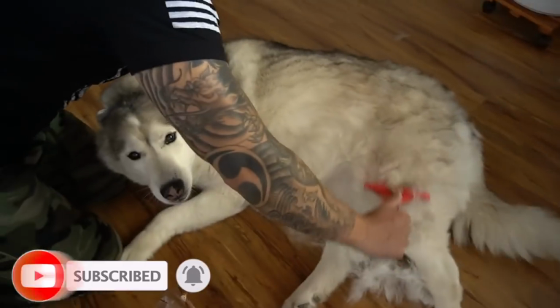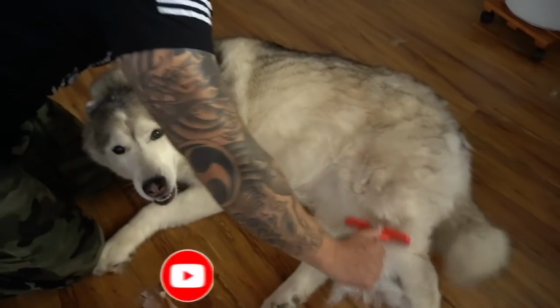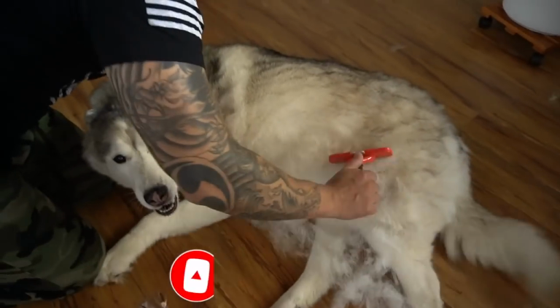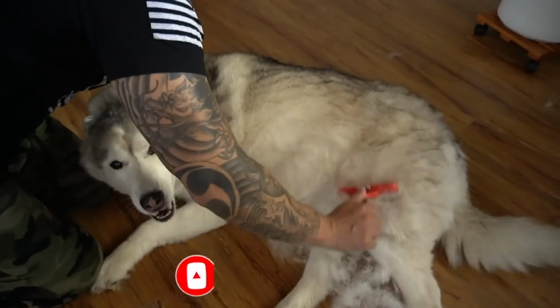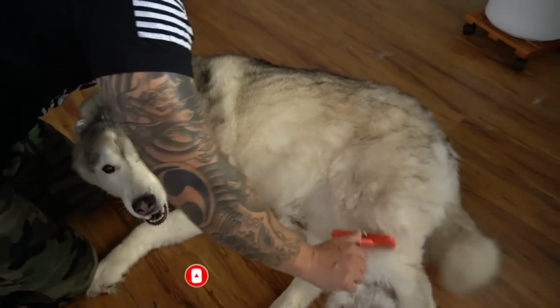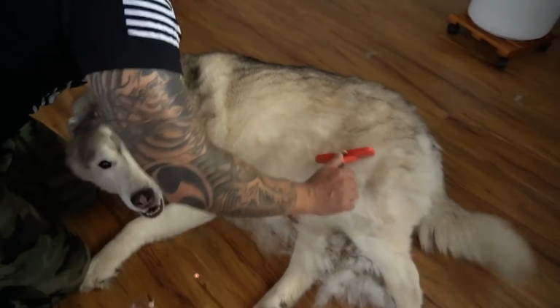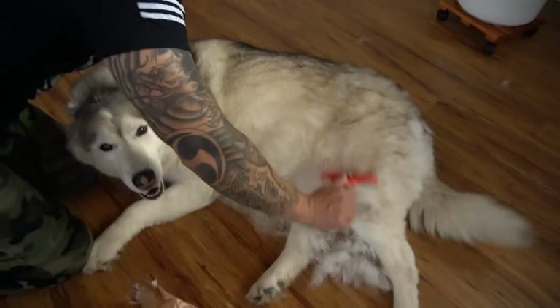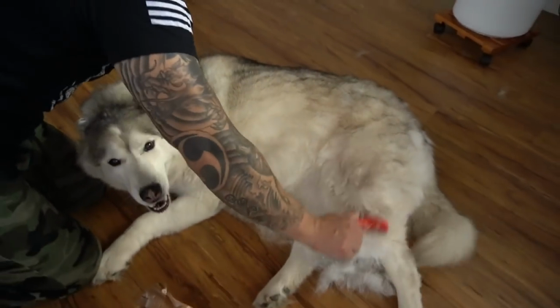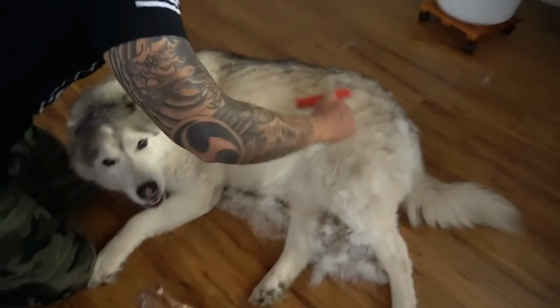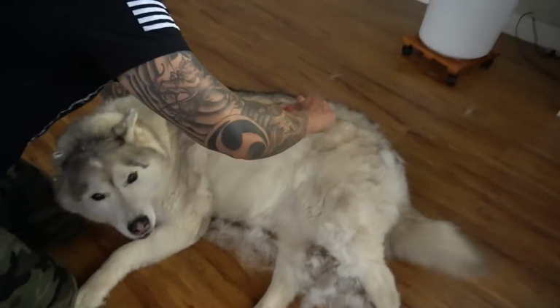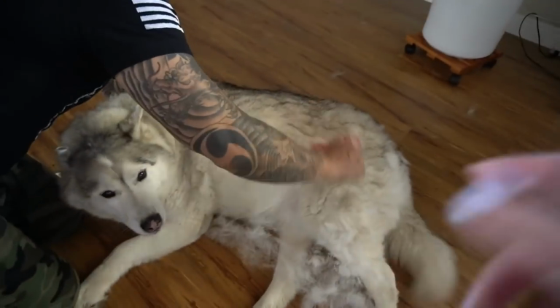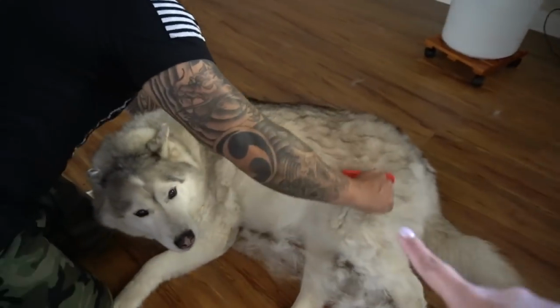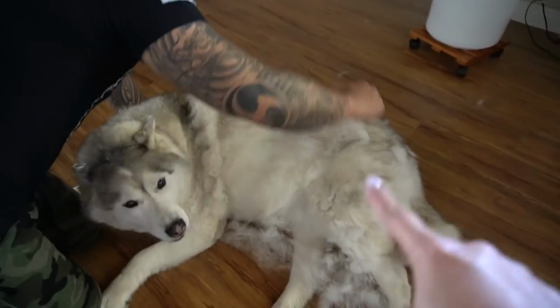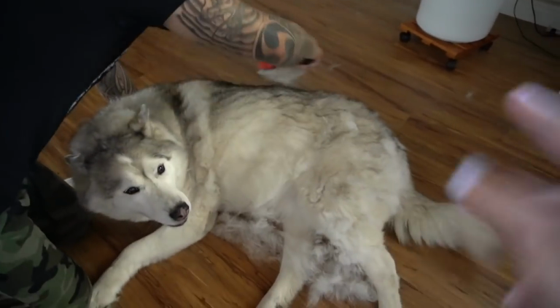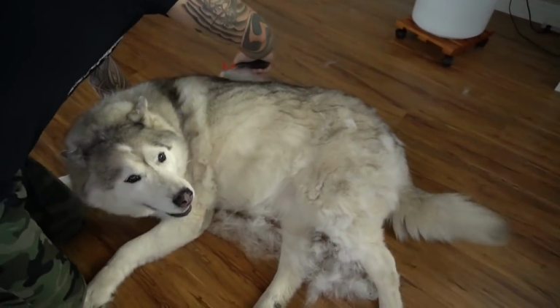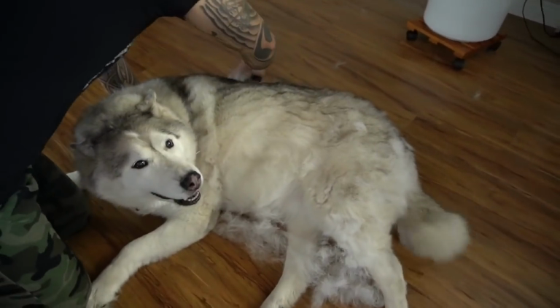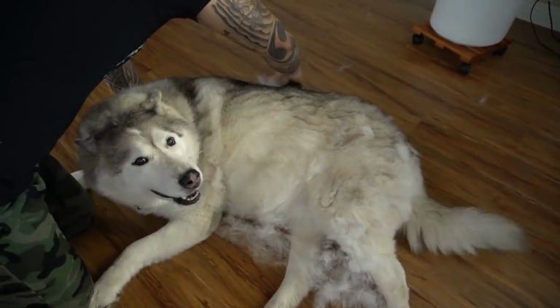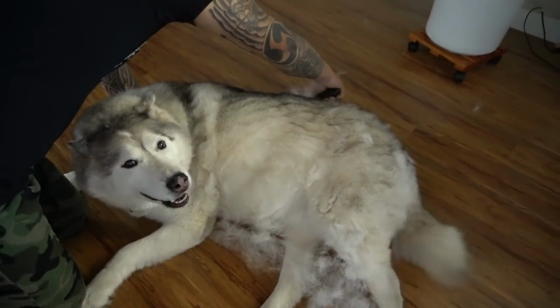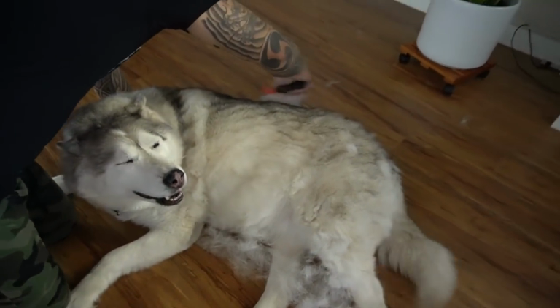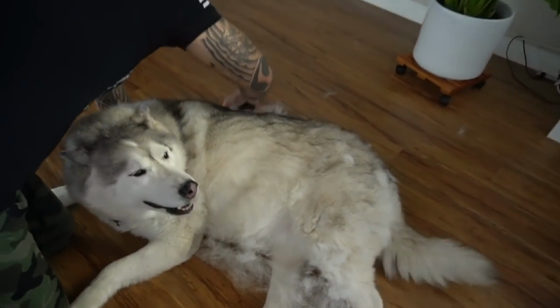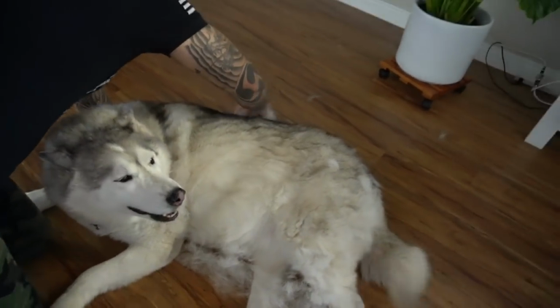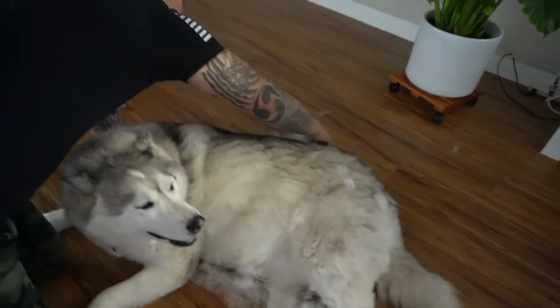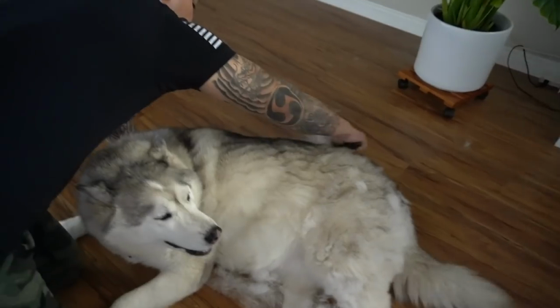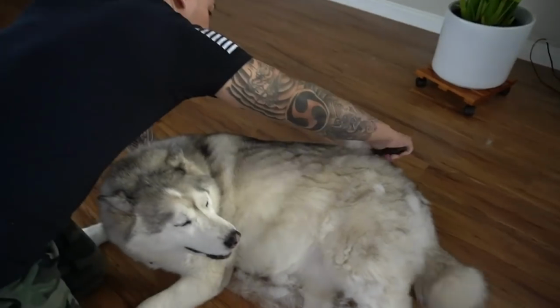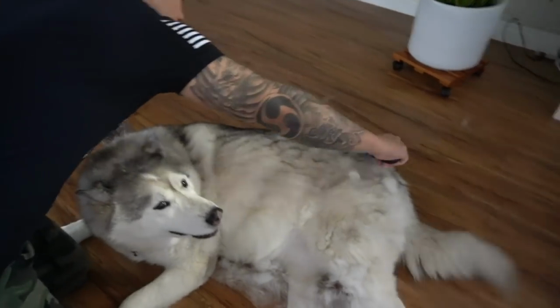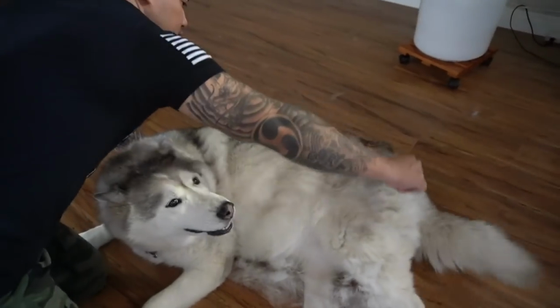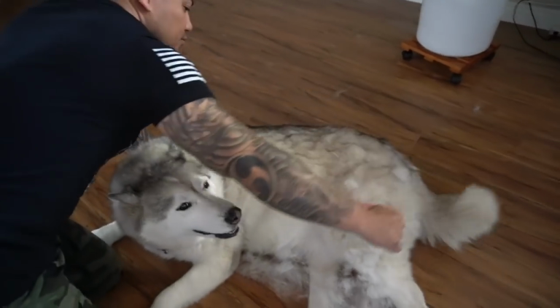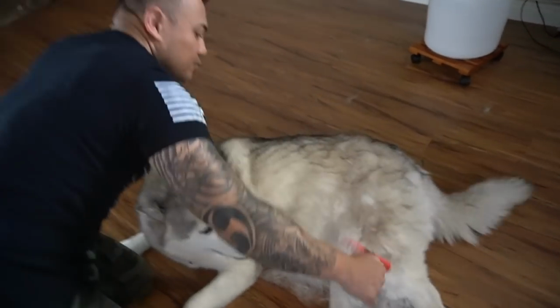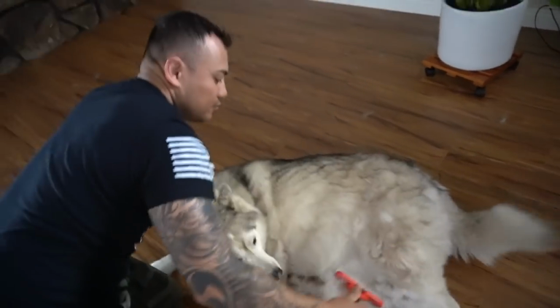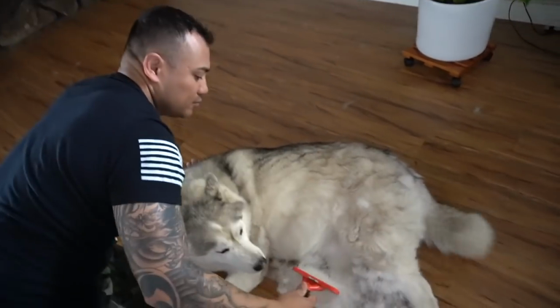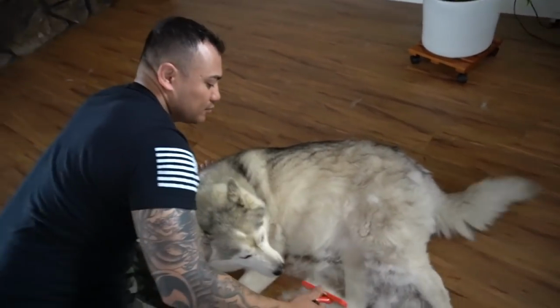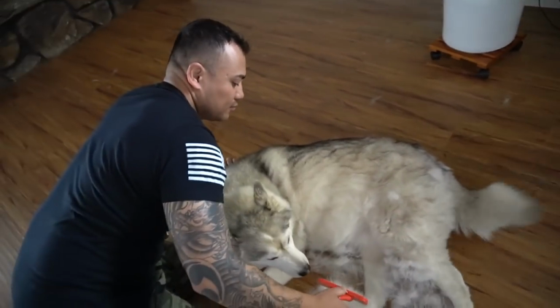Furminator time for the doggies. I ended up buying another one so that there's no excuses and Glenn can help me.